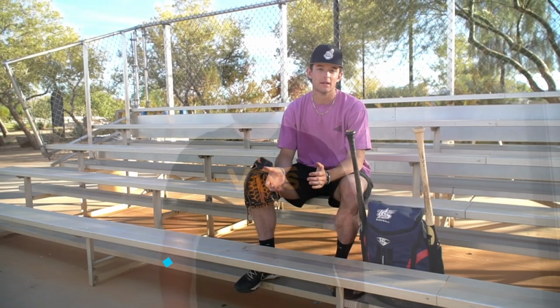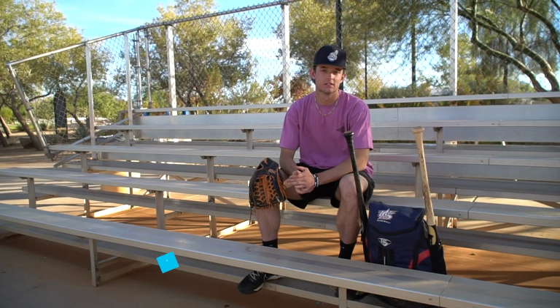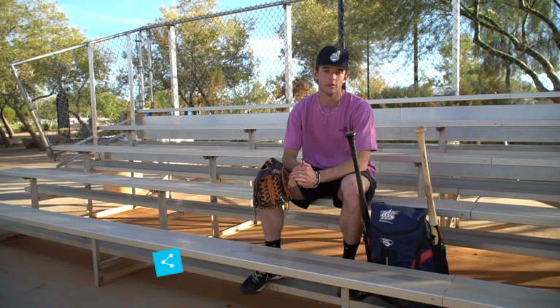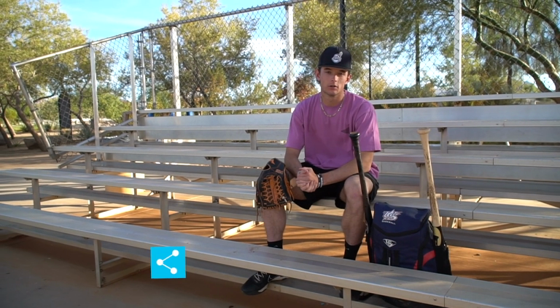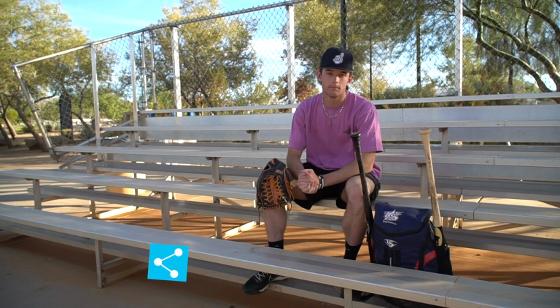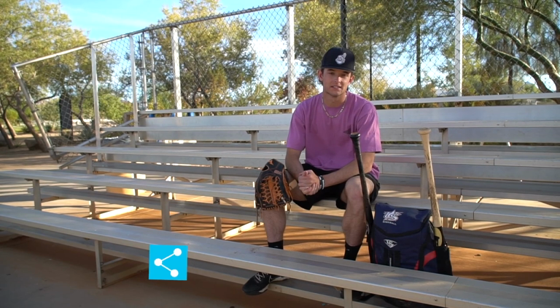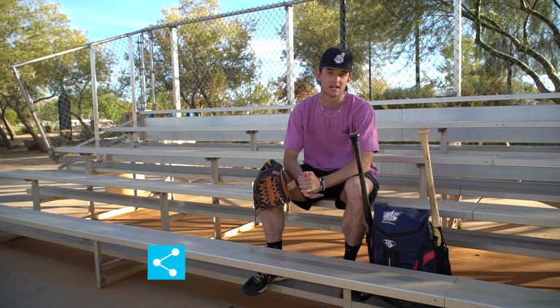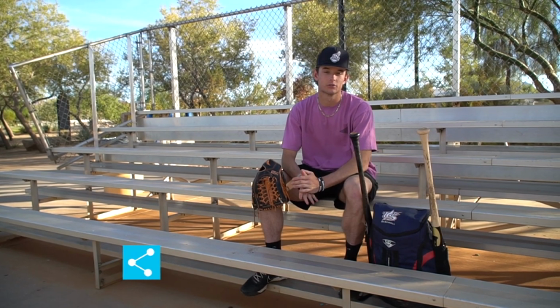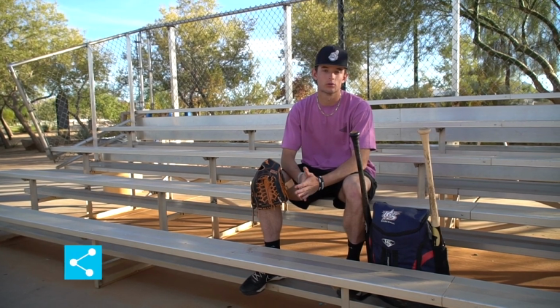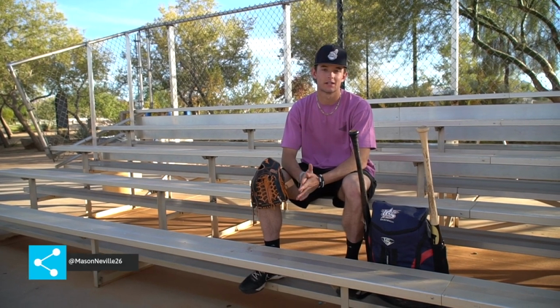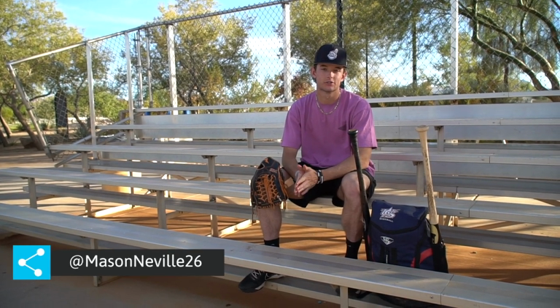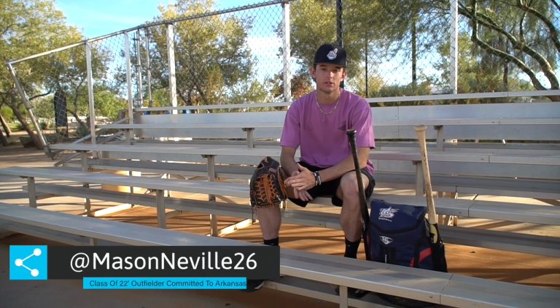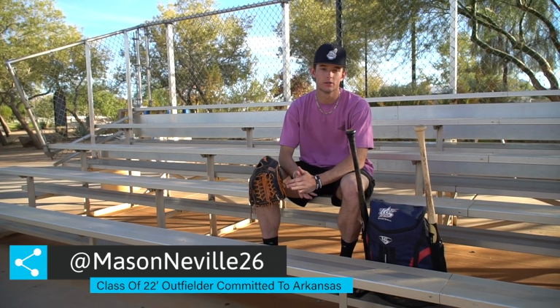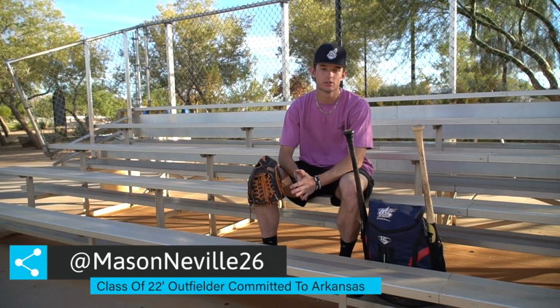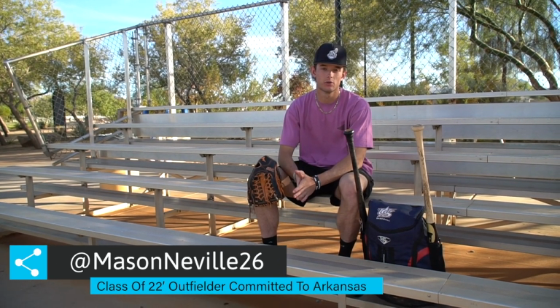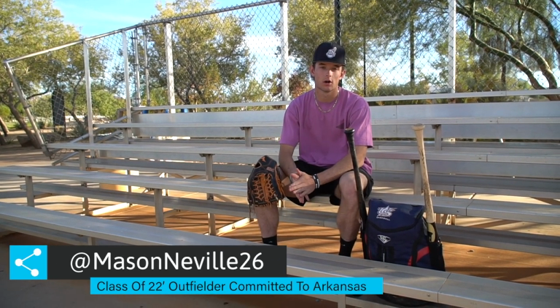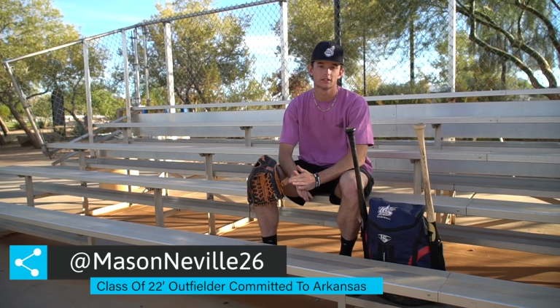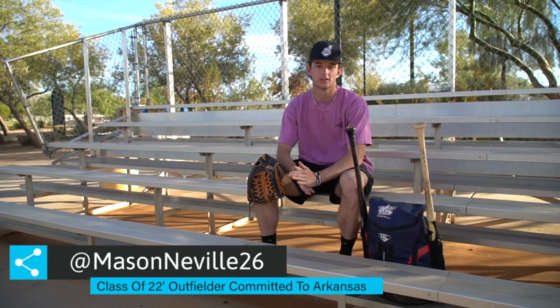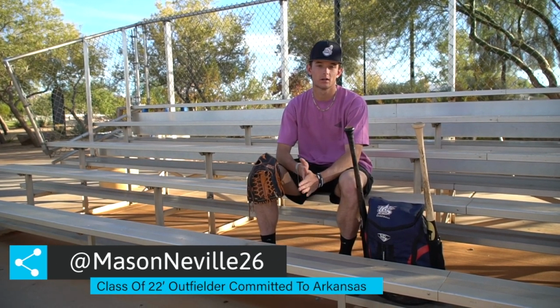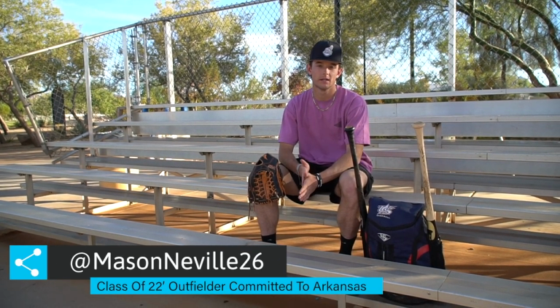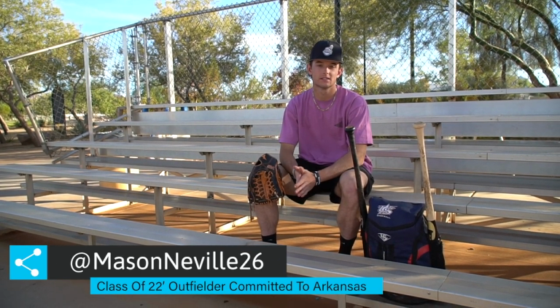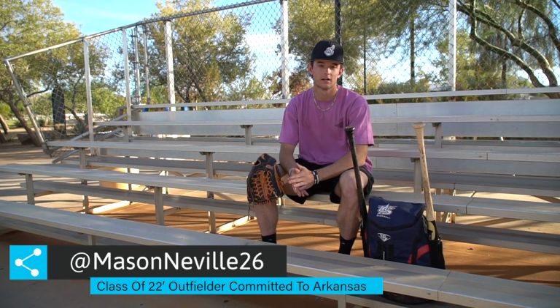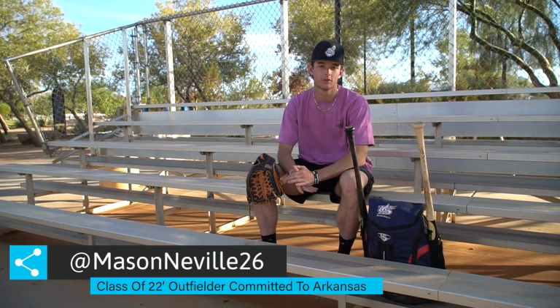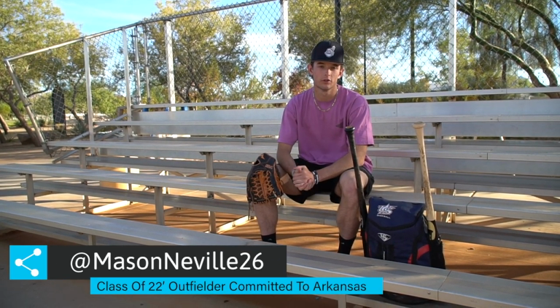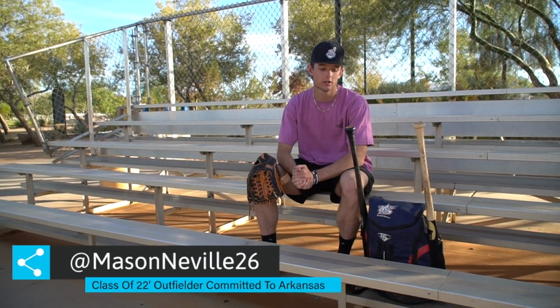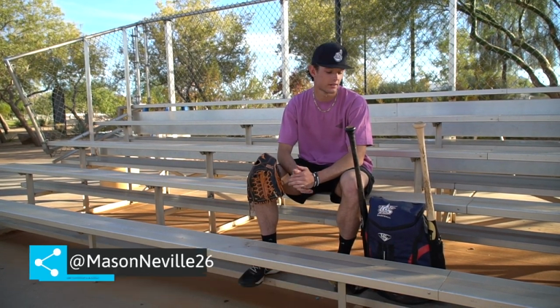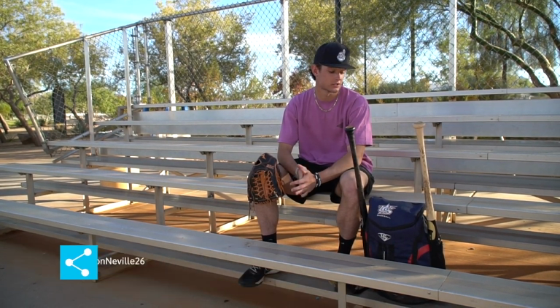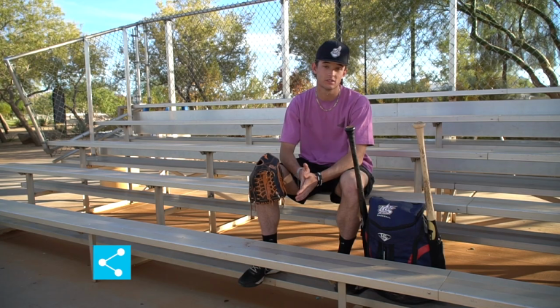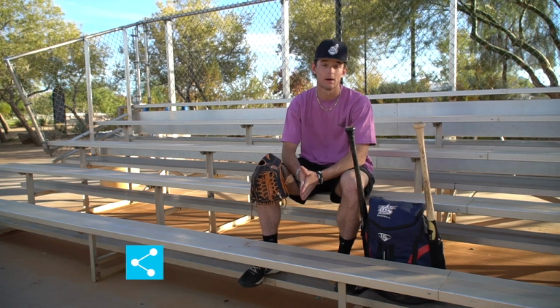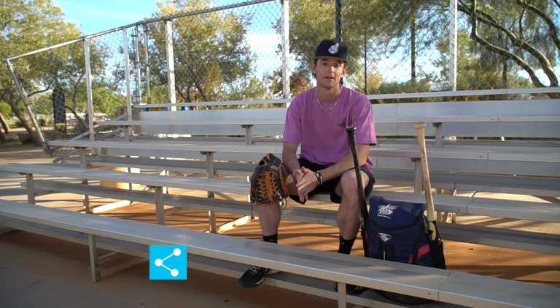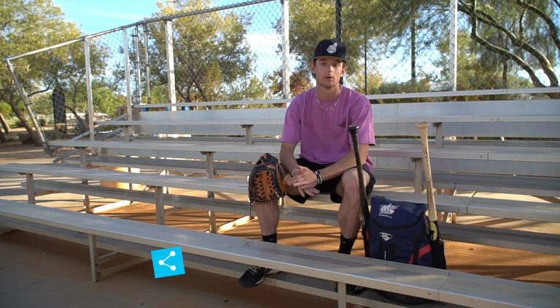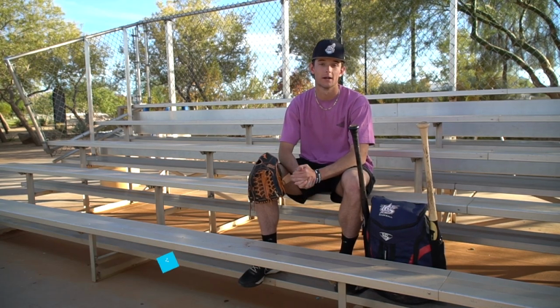Mason DeVille, Basic High School, class of 2022, Arkansas commit, center fielder. This is what's in my baseball bag.